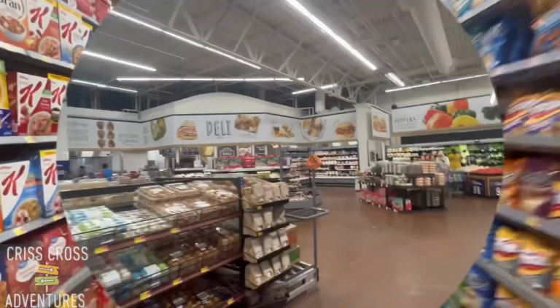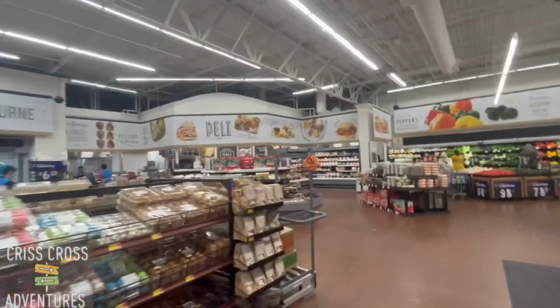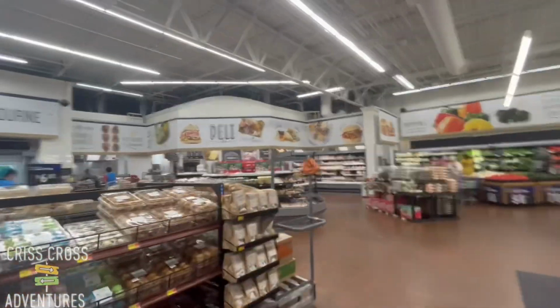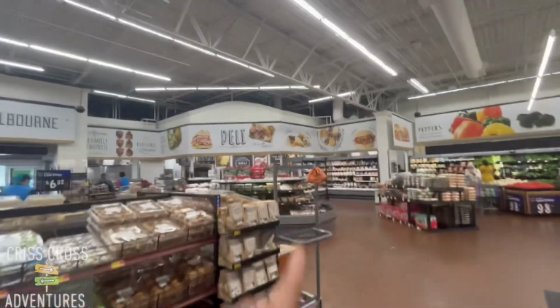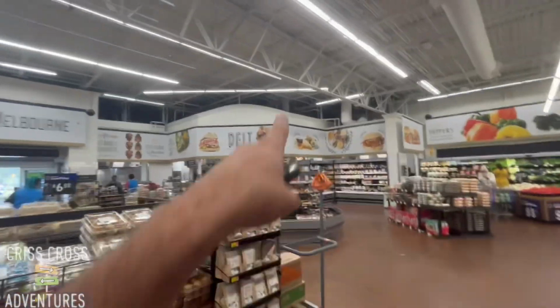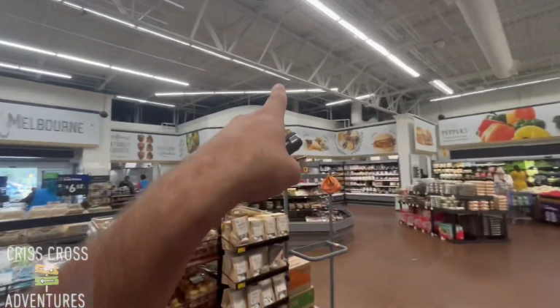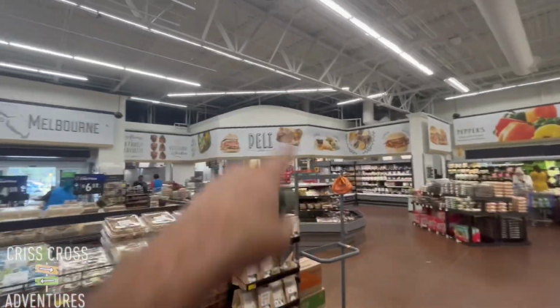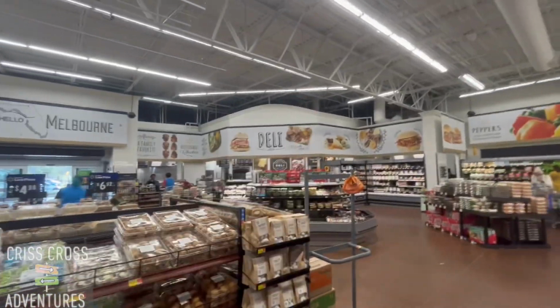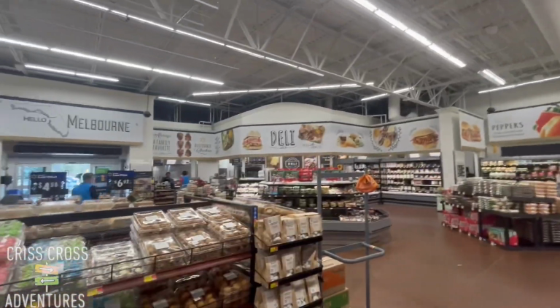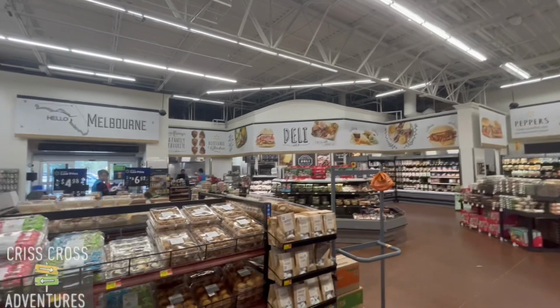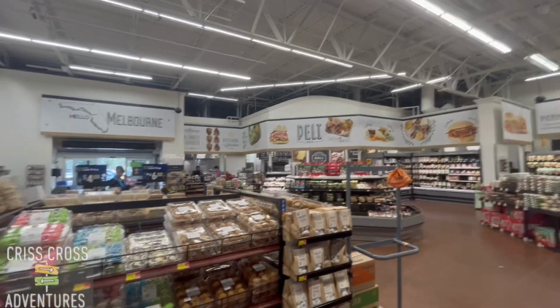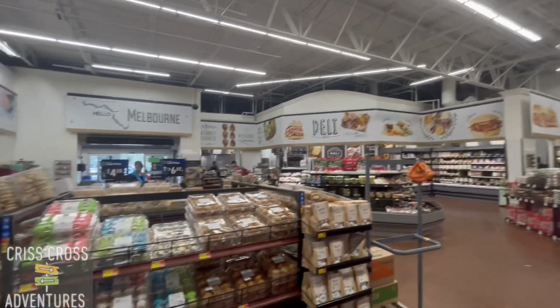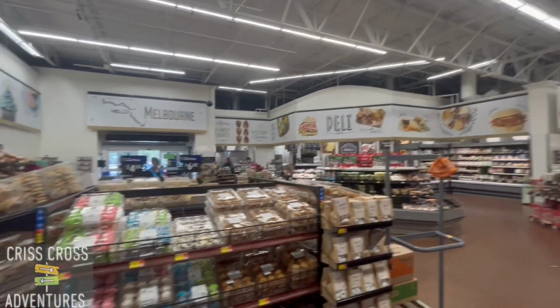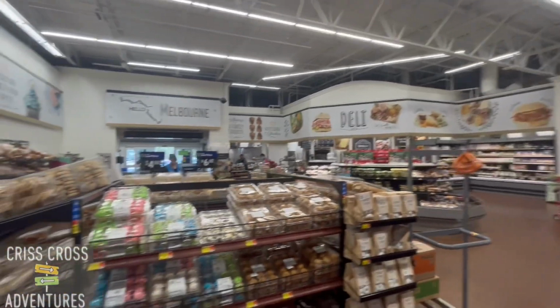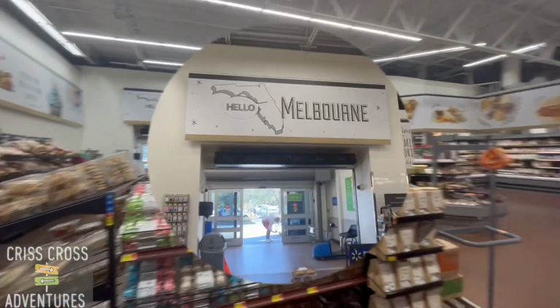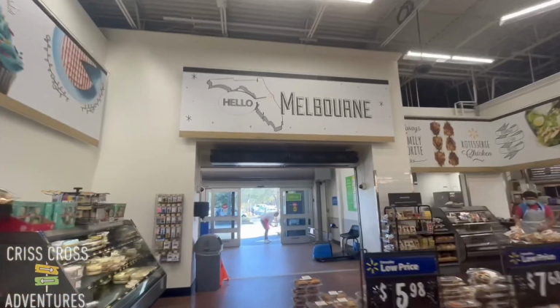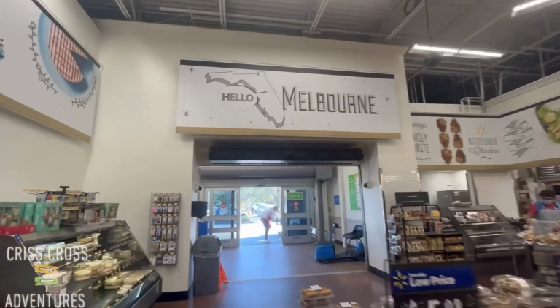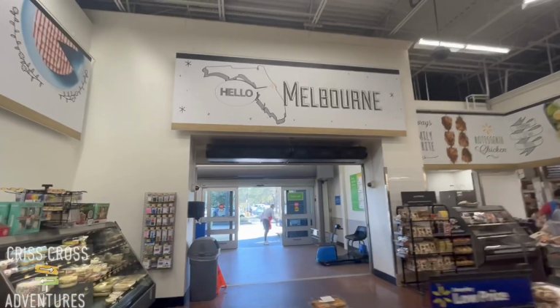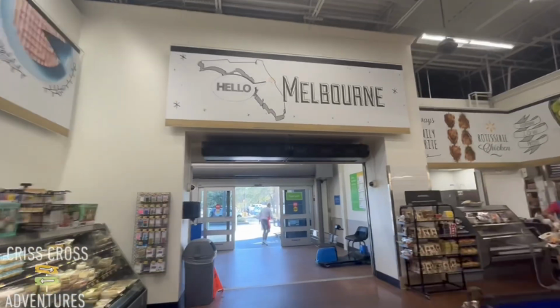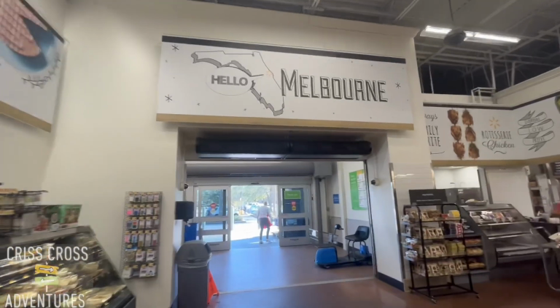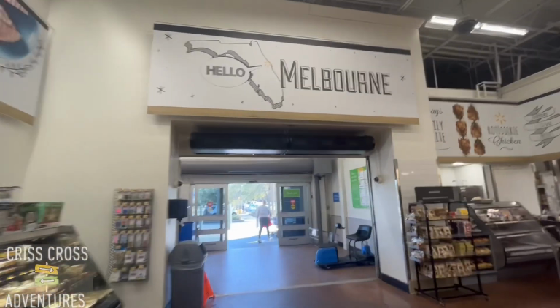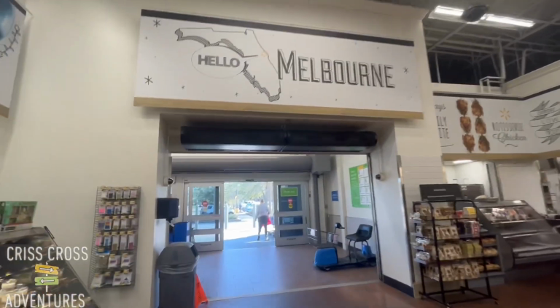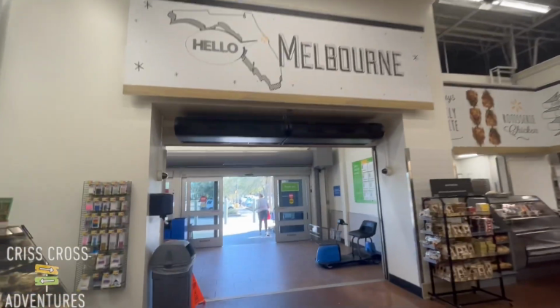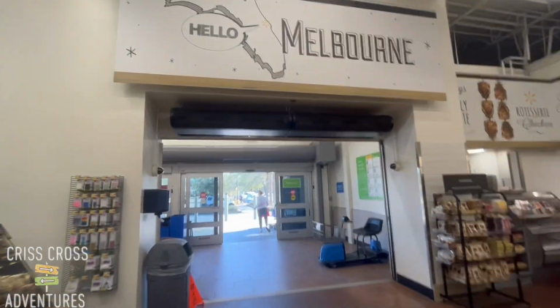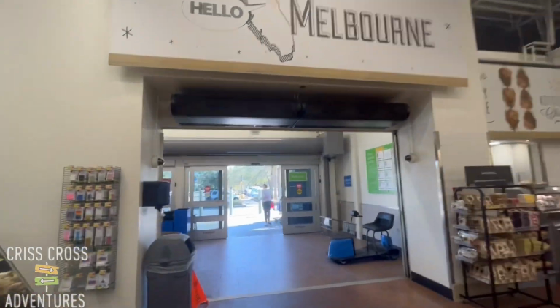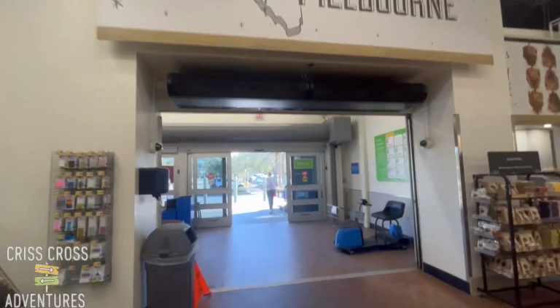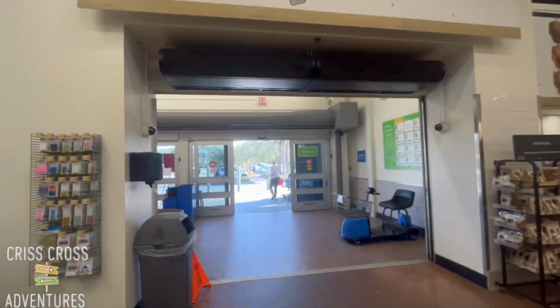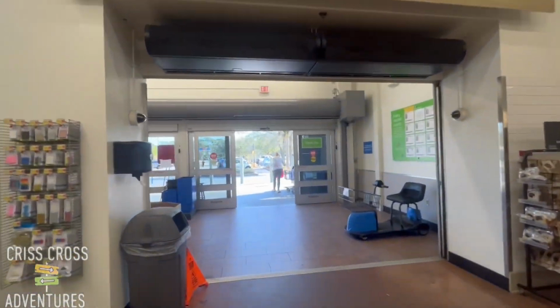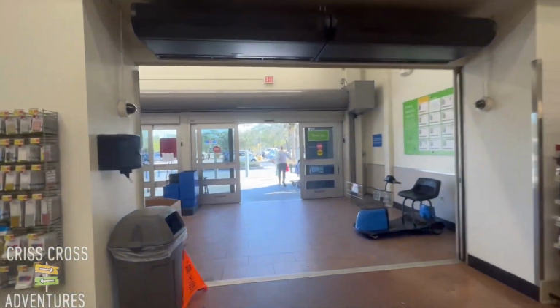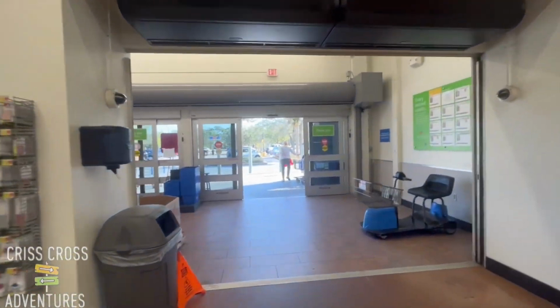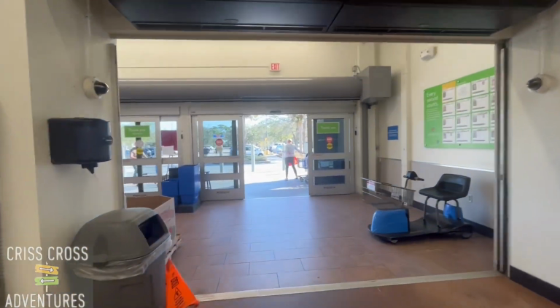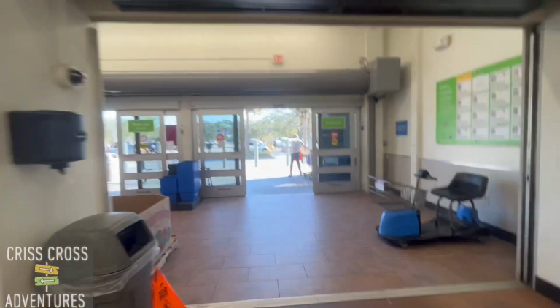There's the deli section. Thanks for watching.